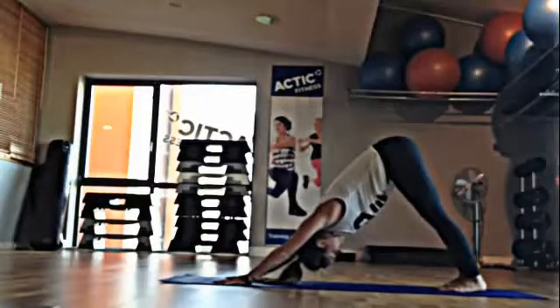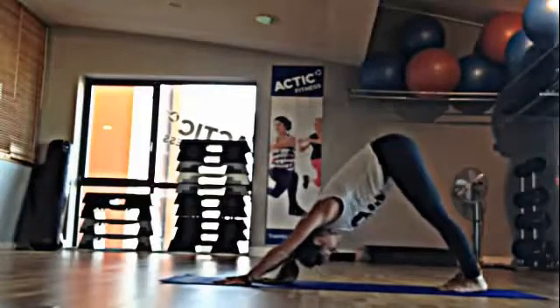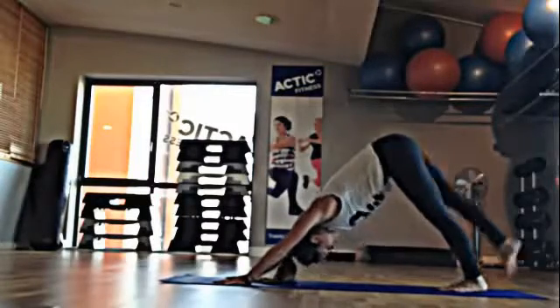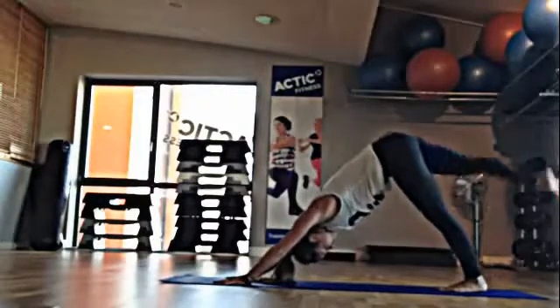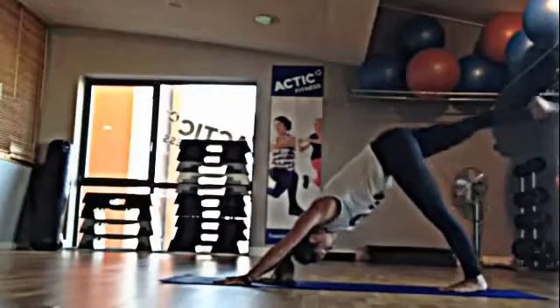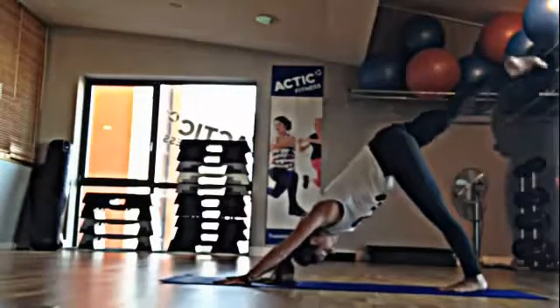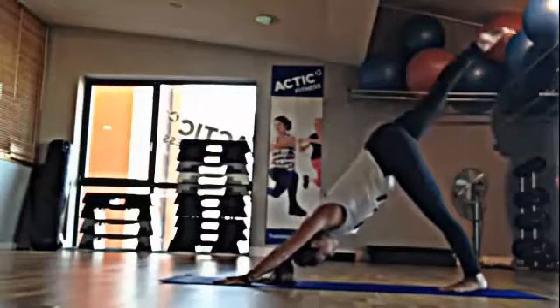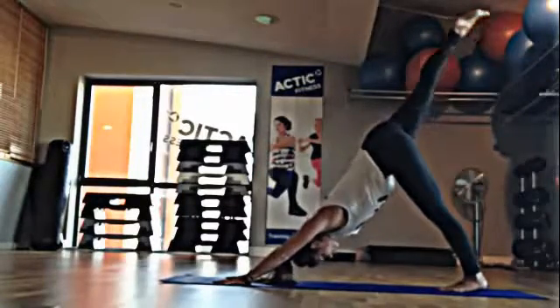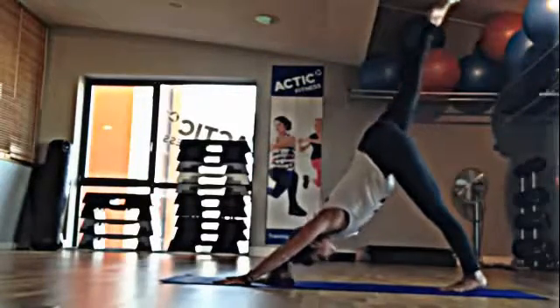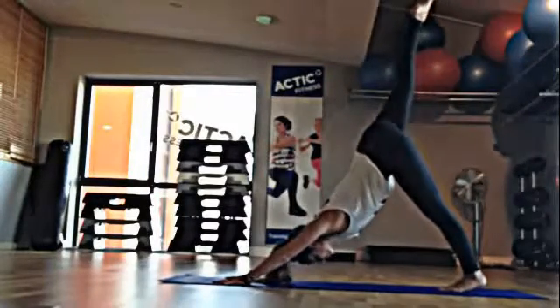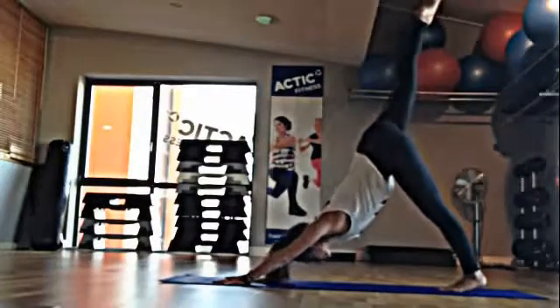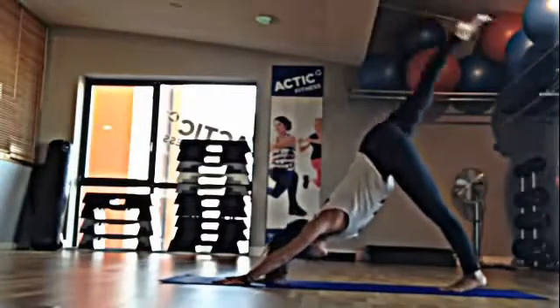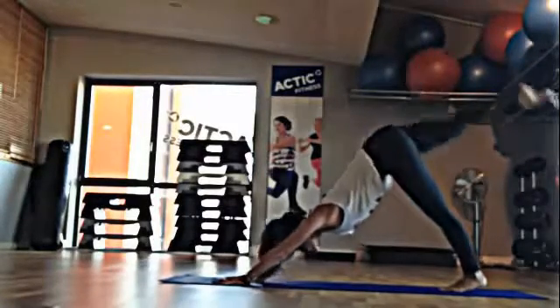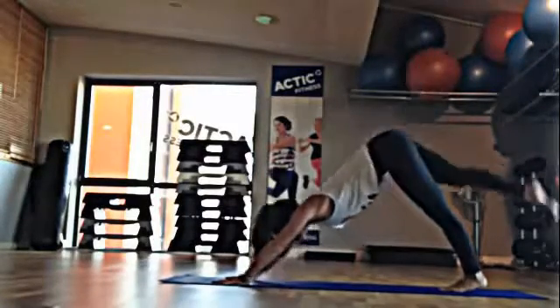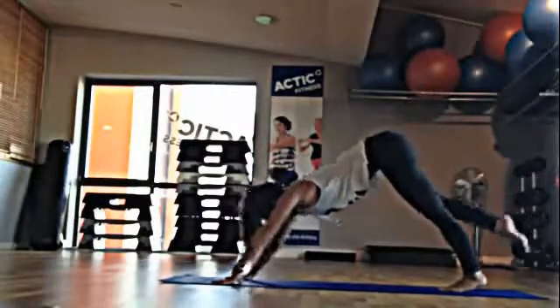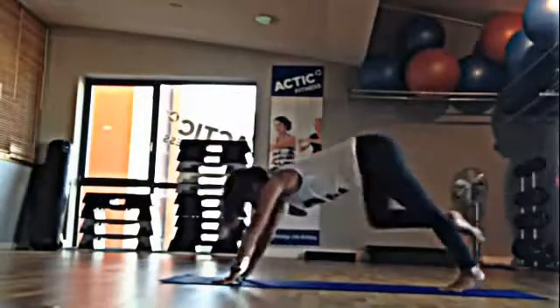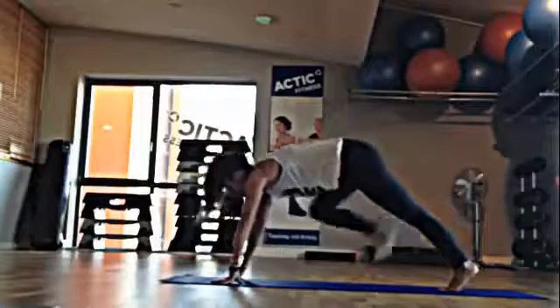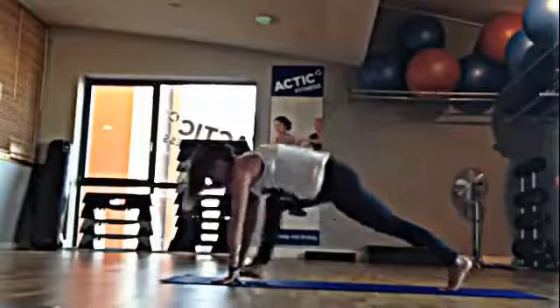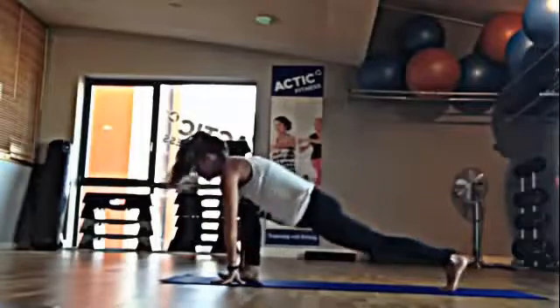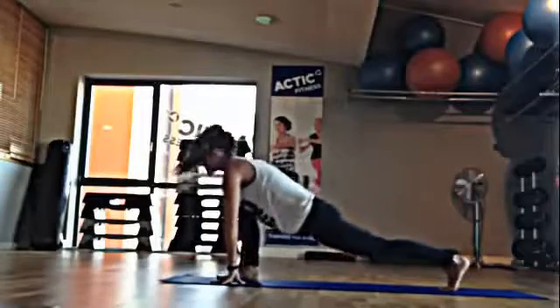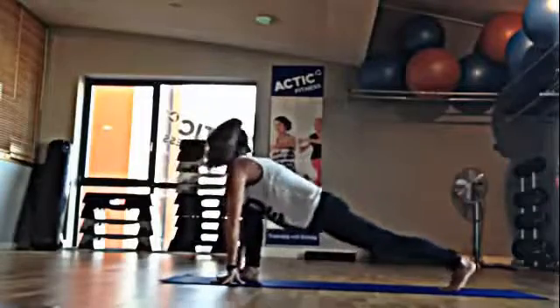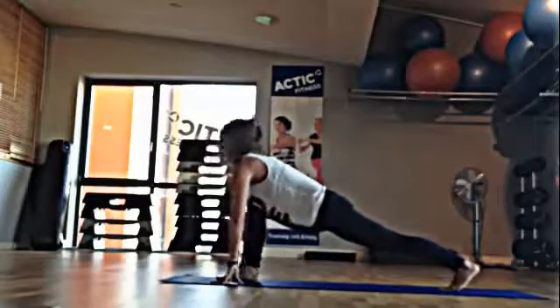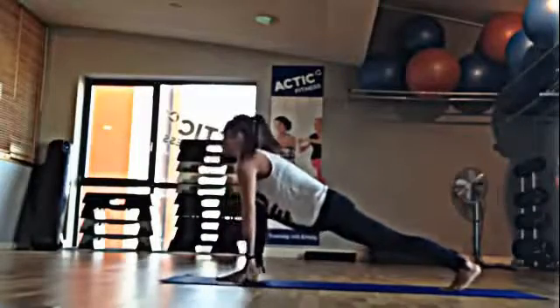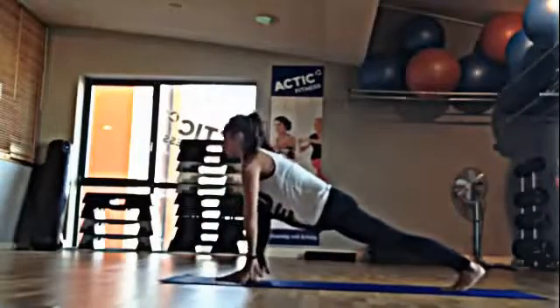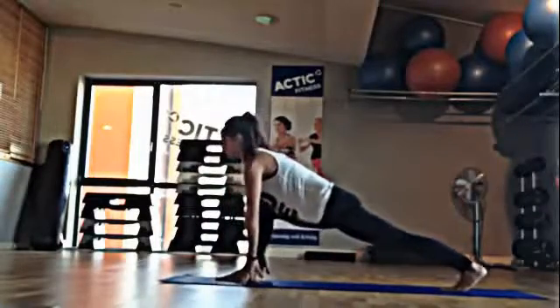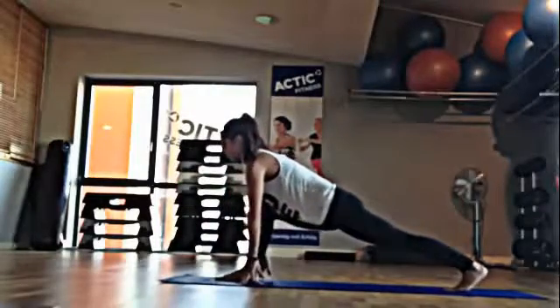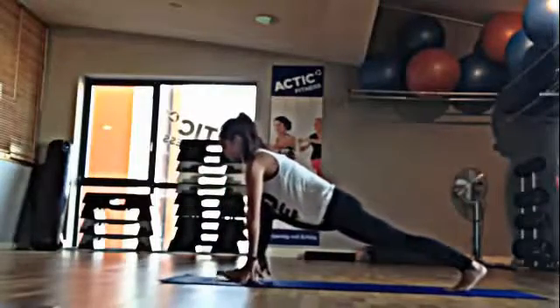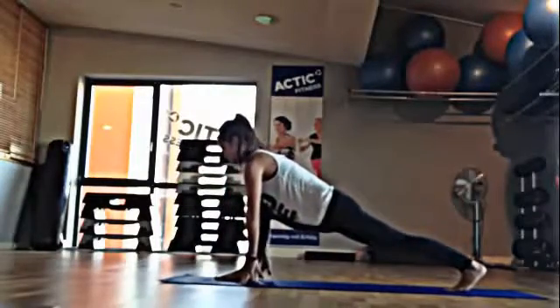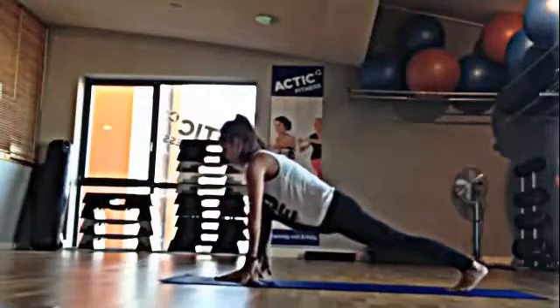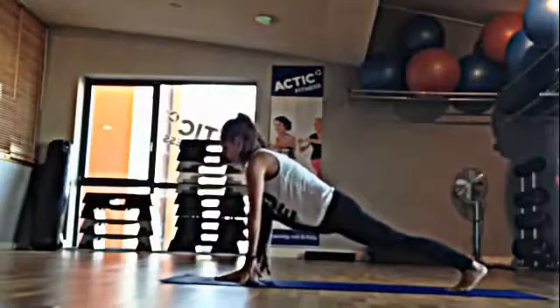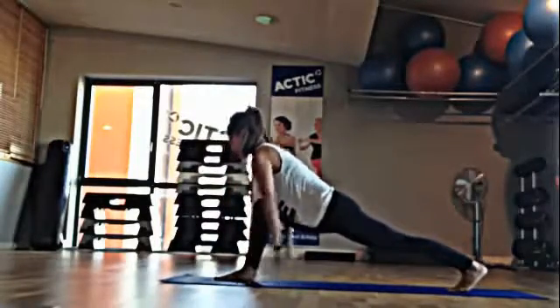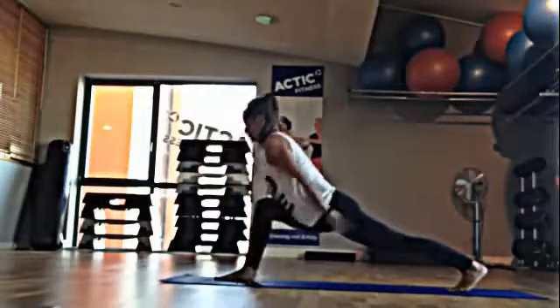Inhale, the right leg up. Exhale, step it forward in between the hands, staying high in the back leg.